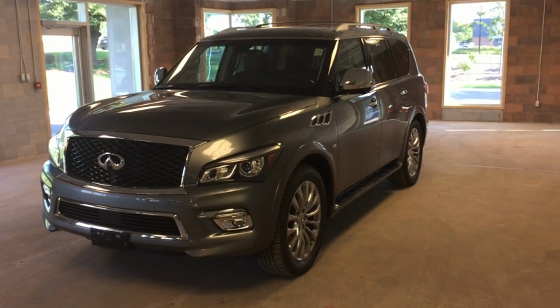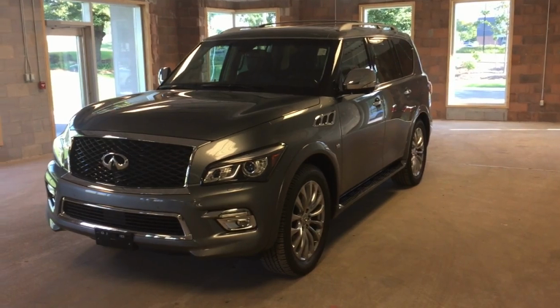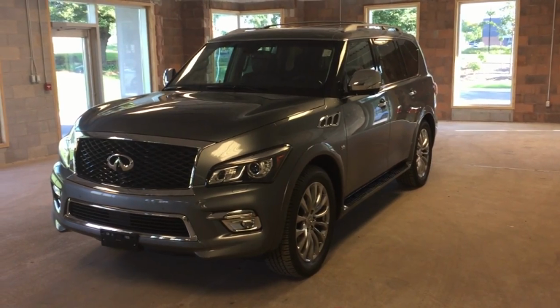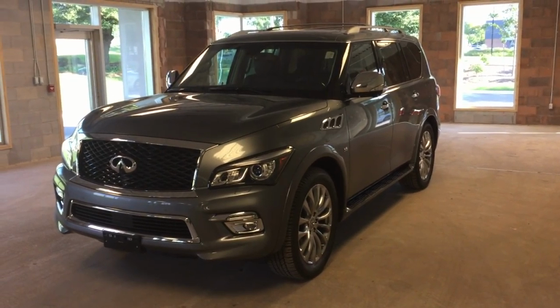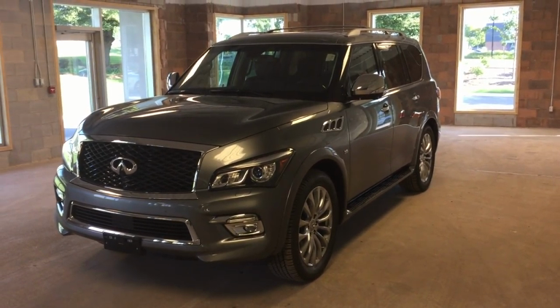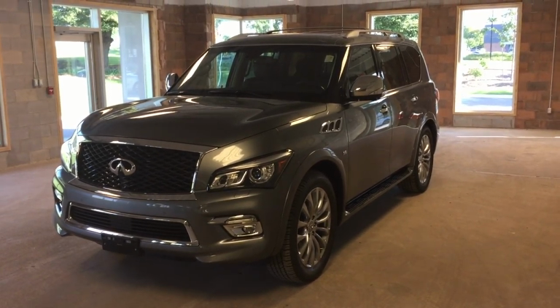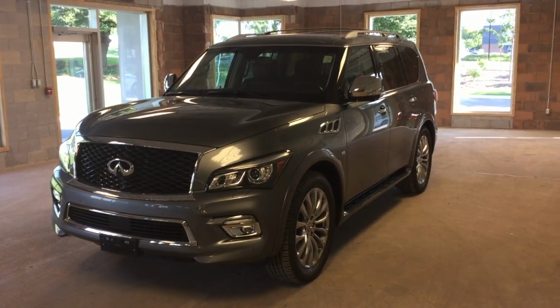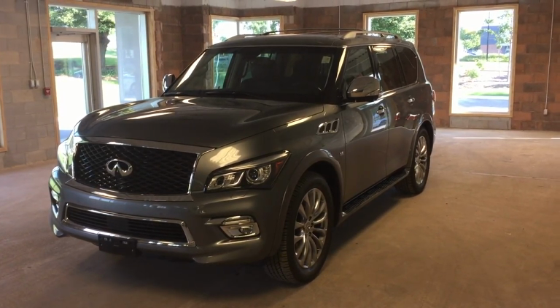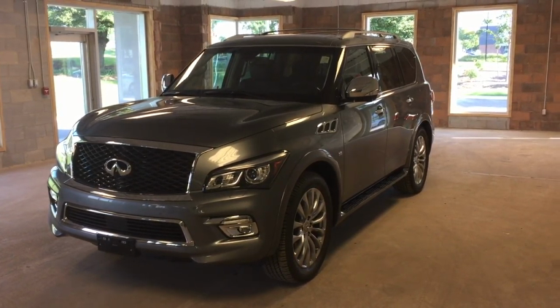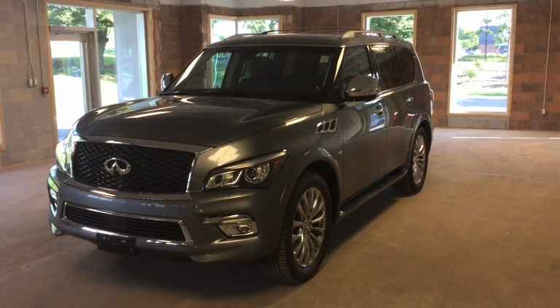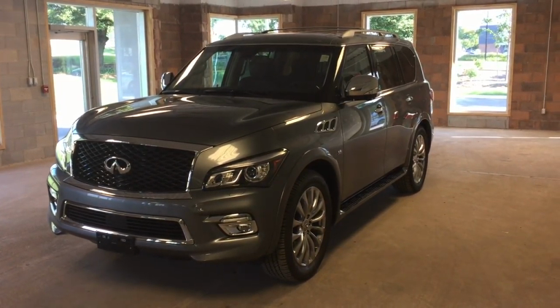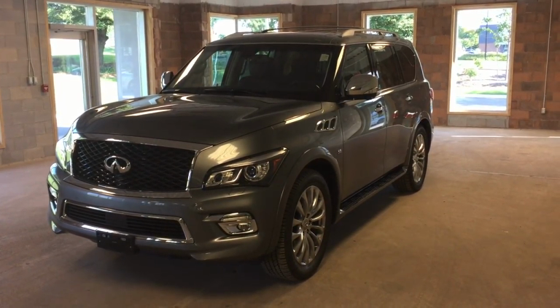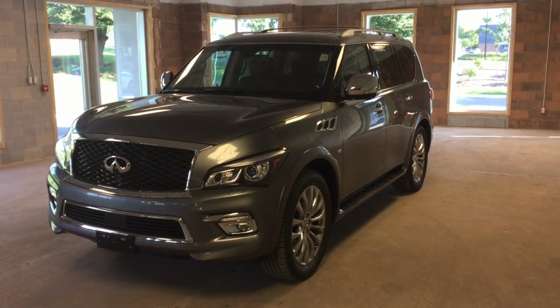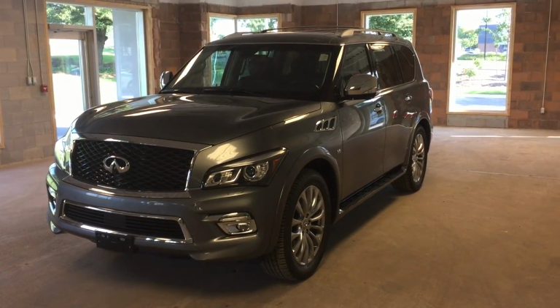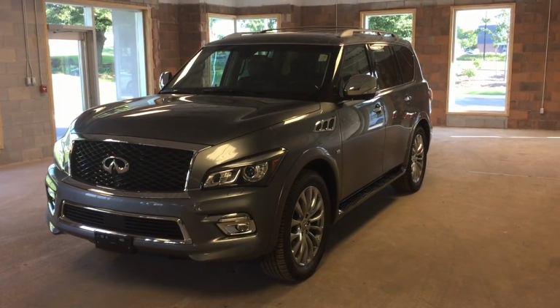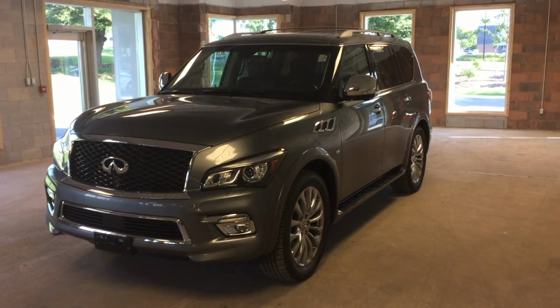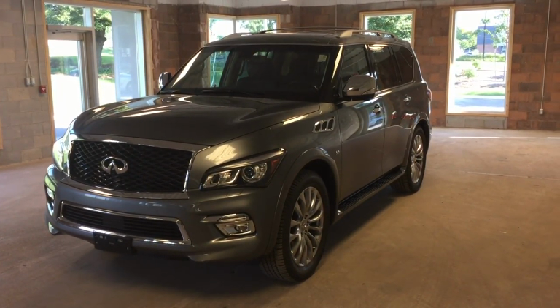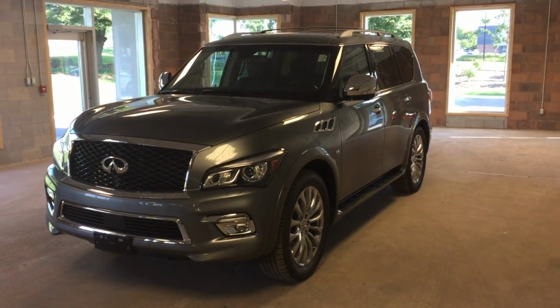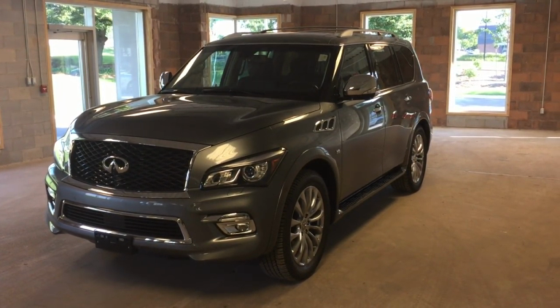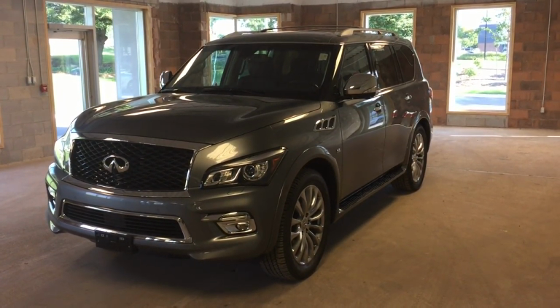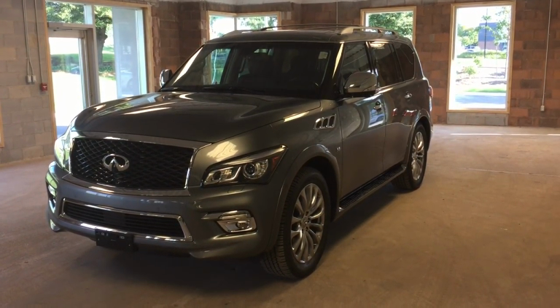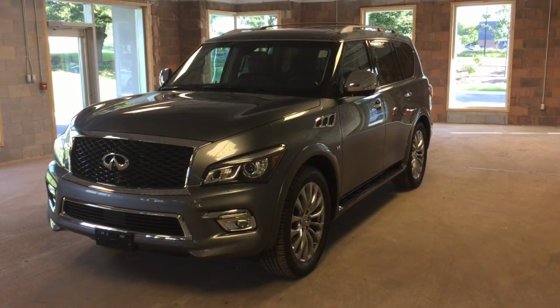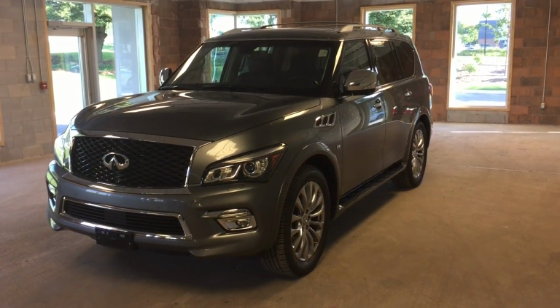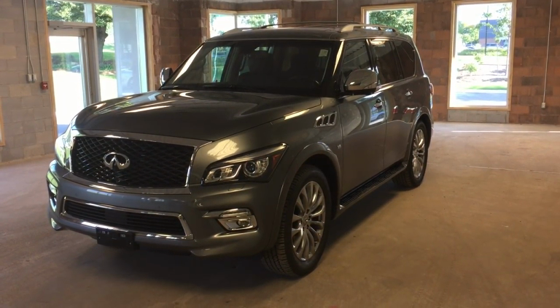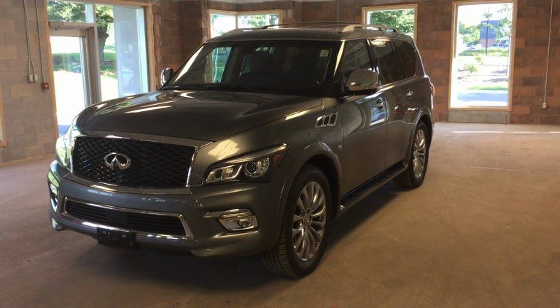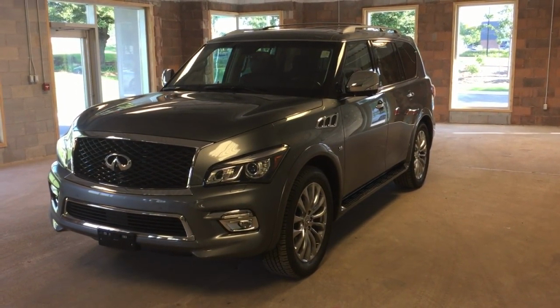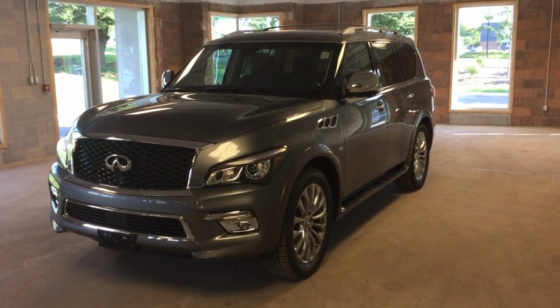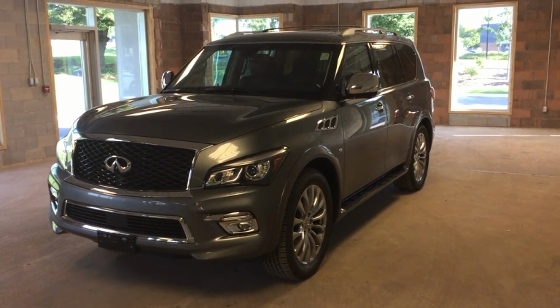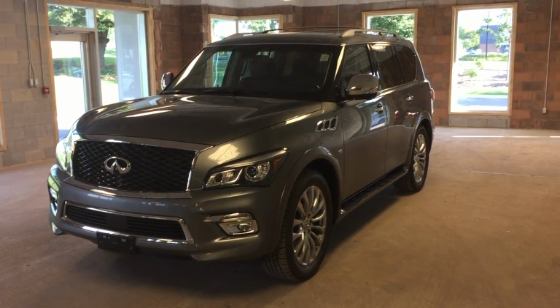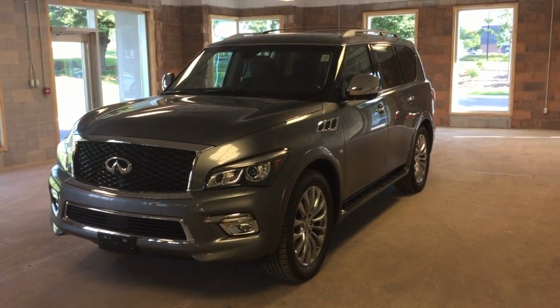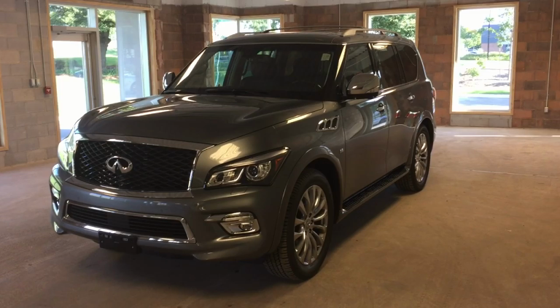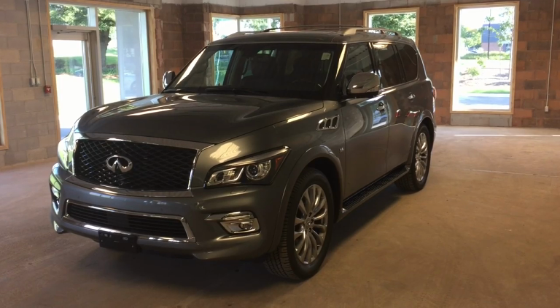Welcome to Oakville Infiniti. We are located at 2270 South Service Road West, Oakville, Ontario.